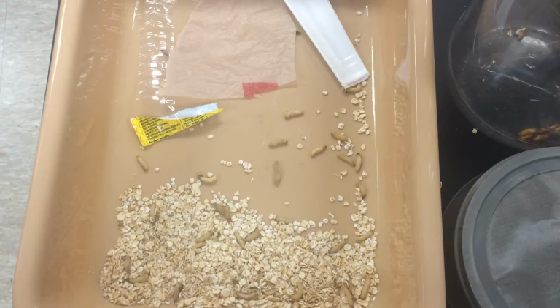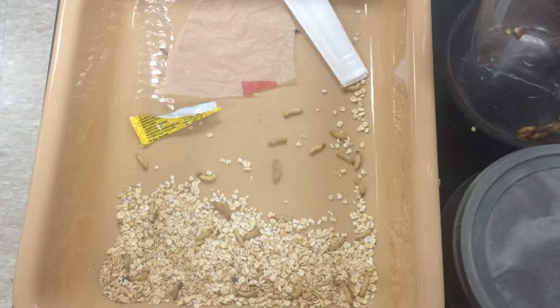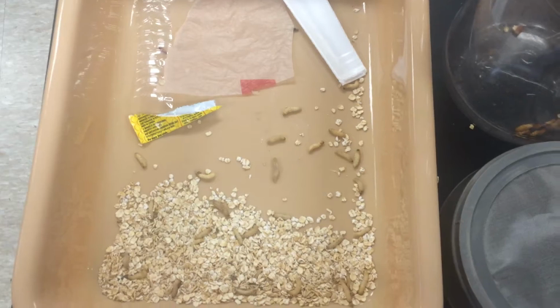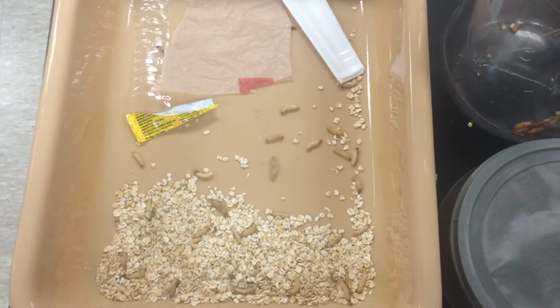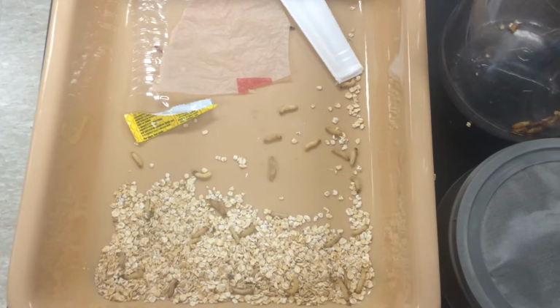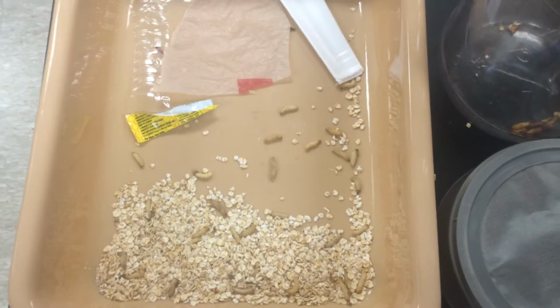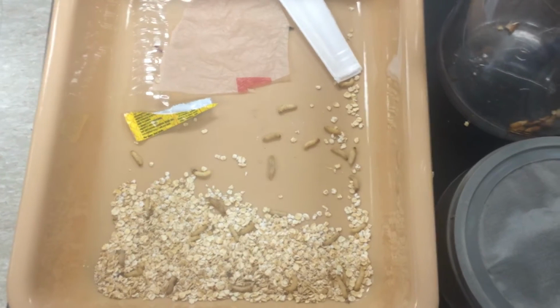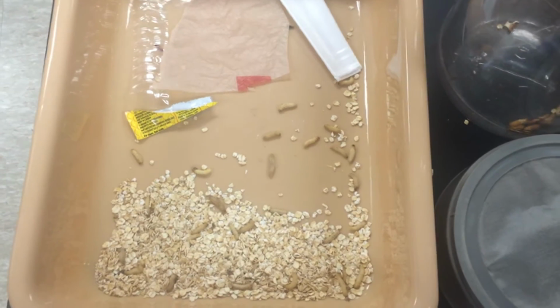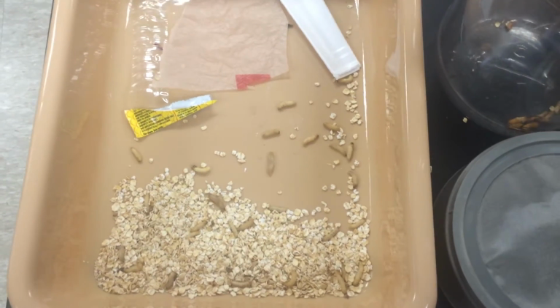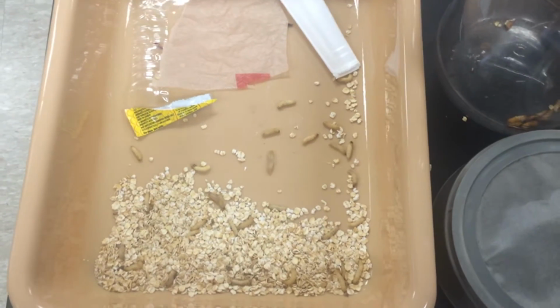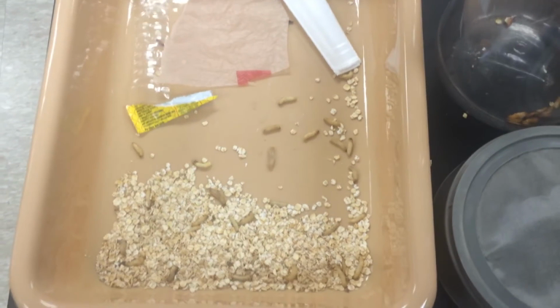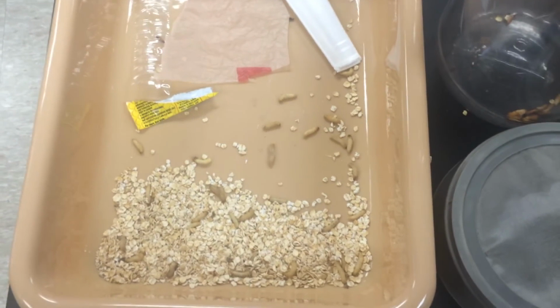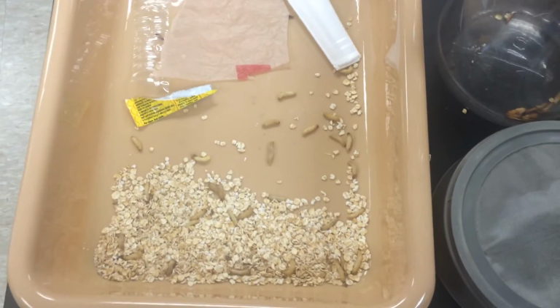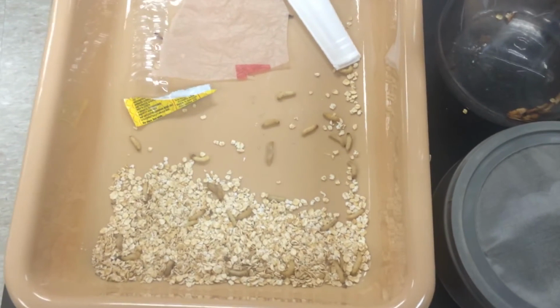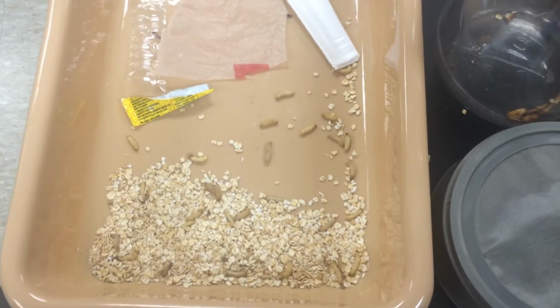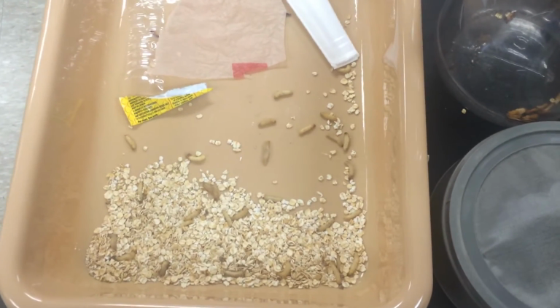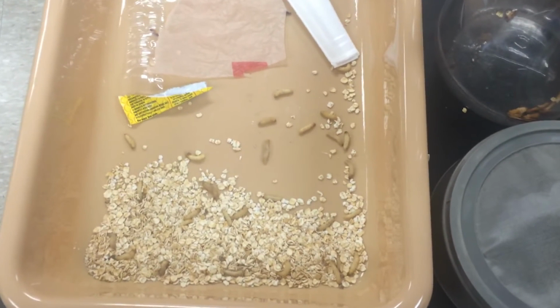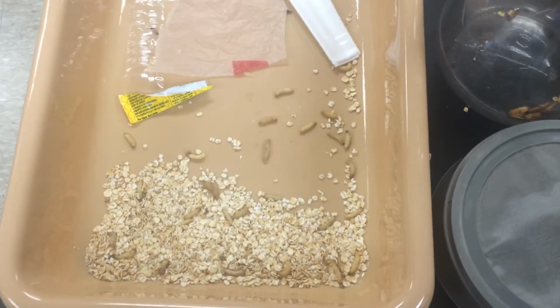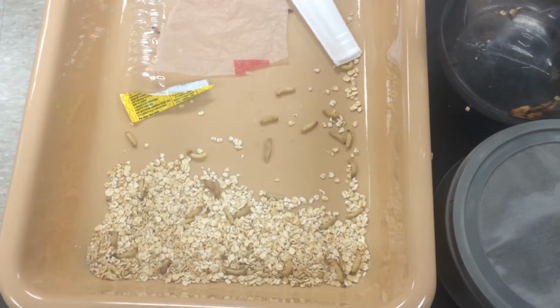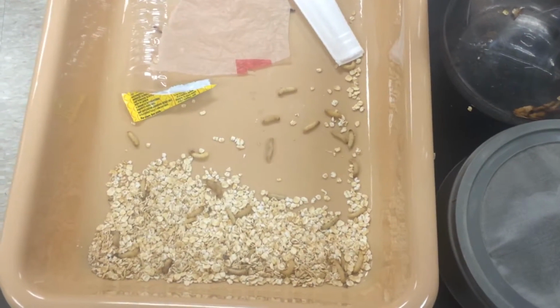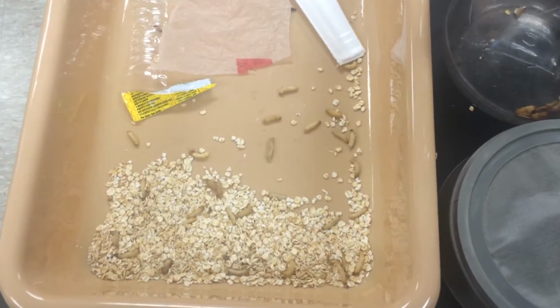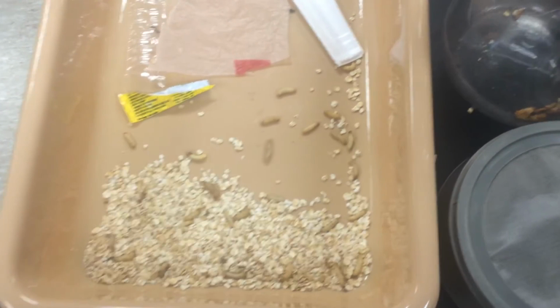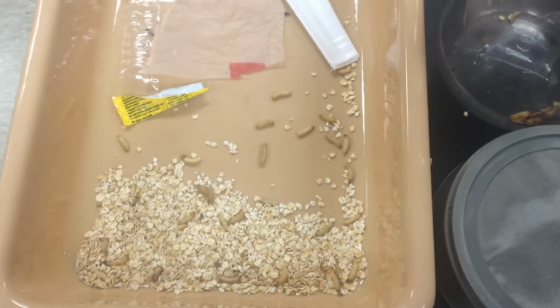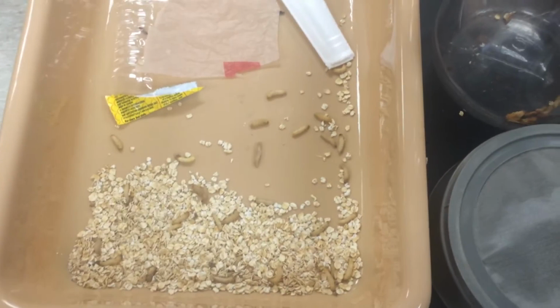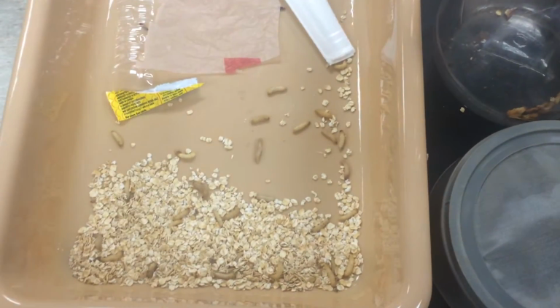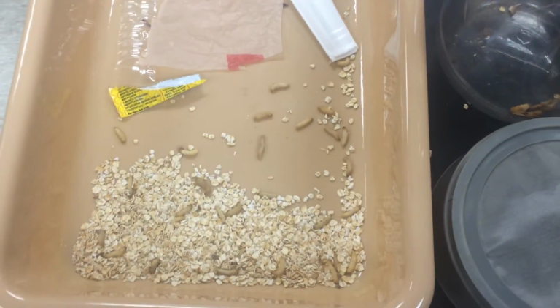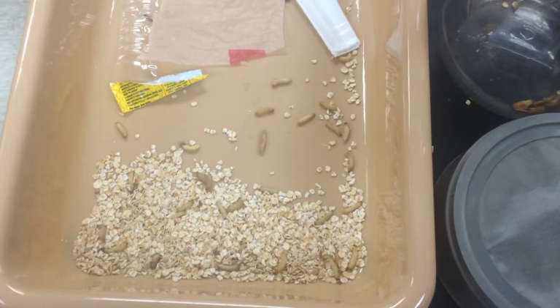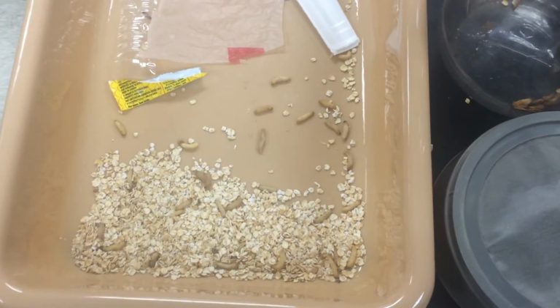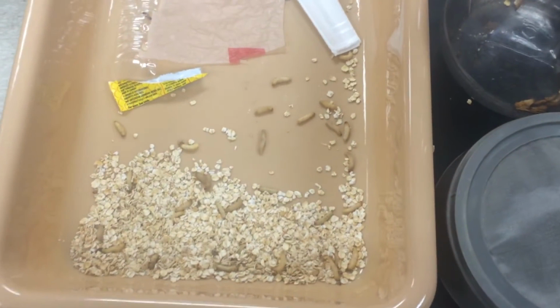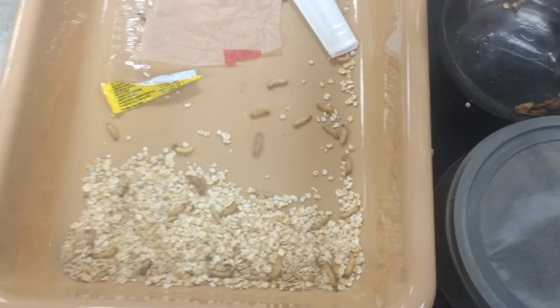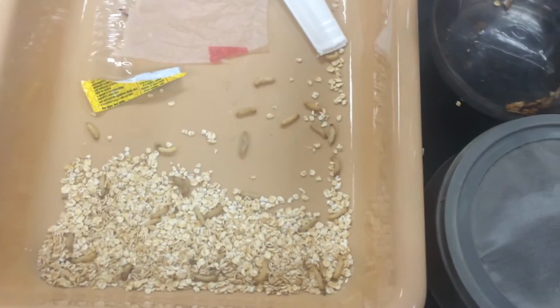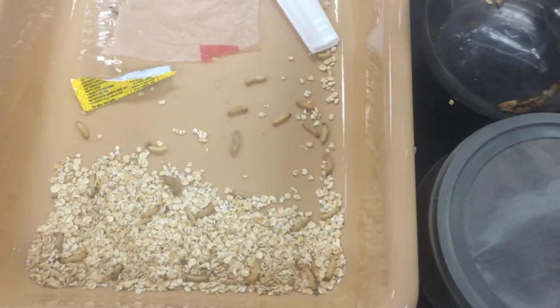Alright, so this is an update on my first video about the worms that can eat plastic.